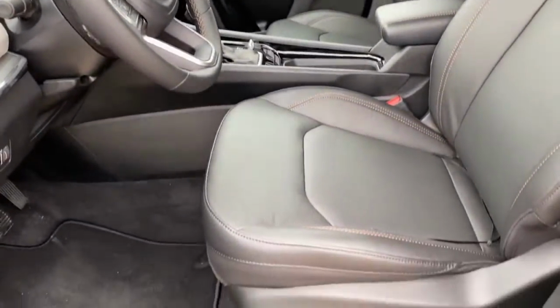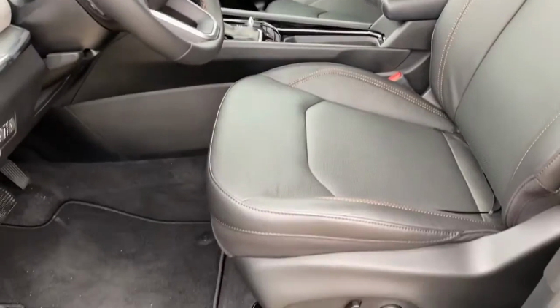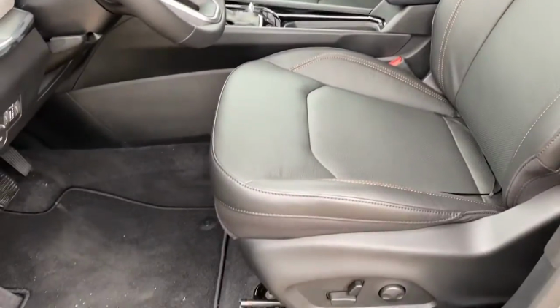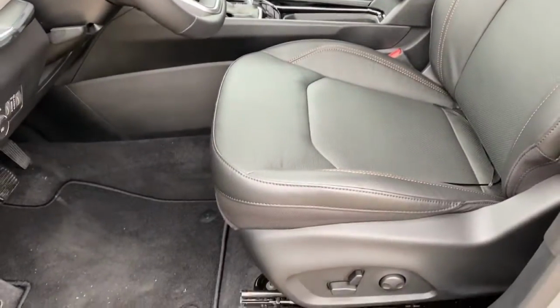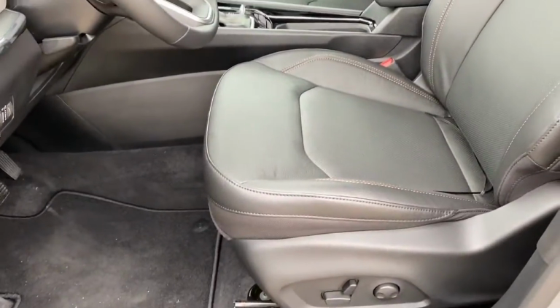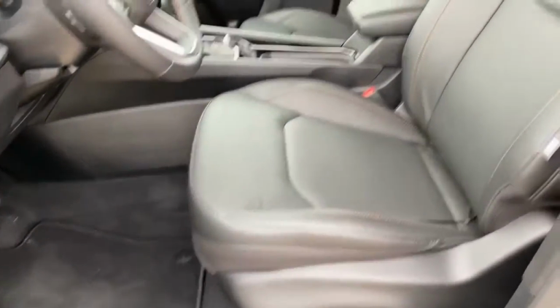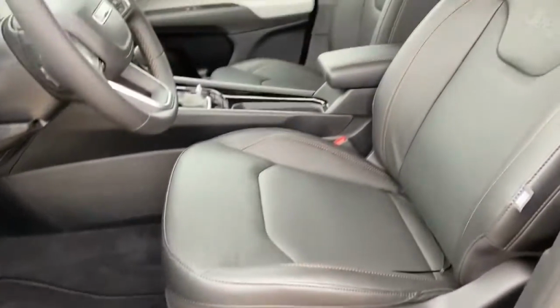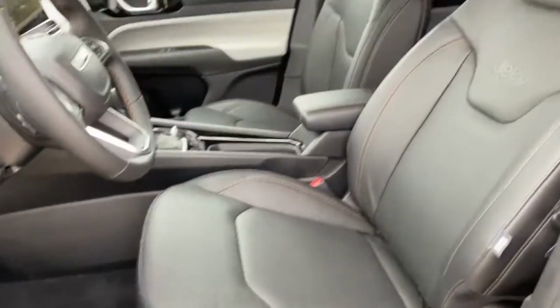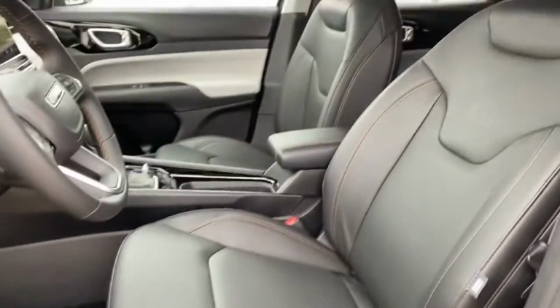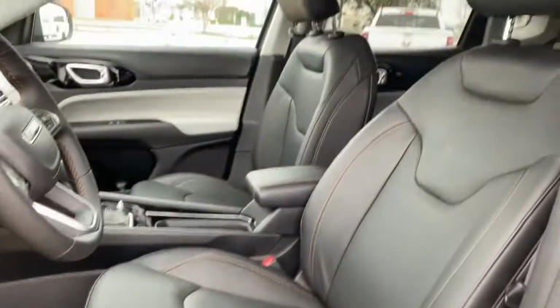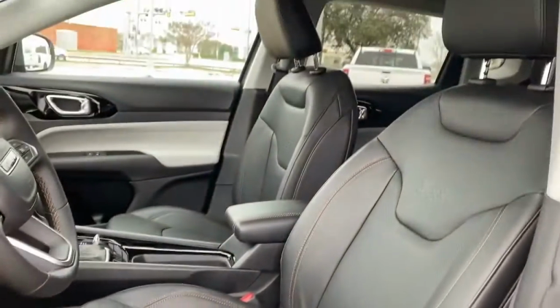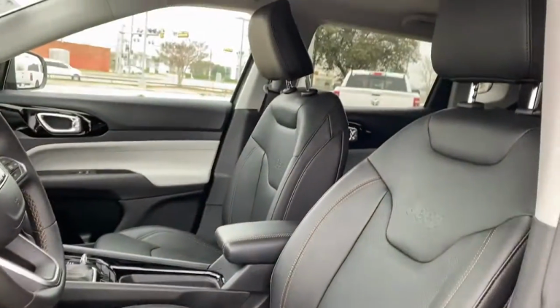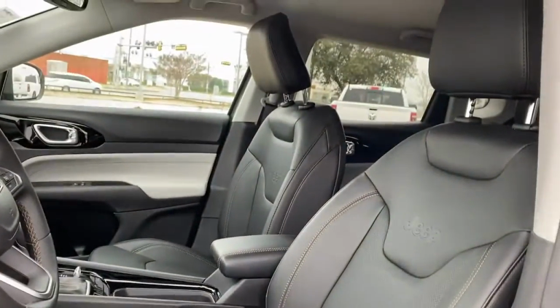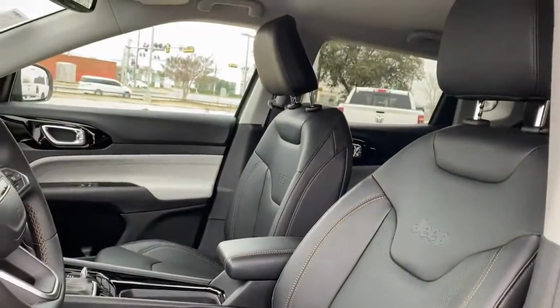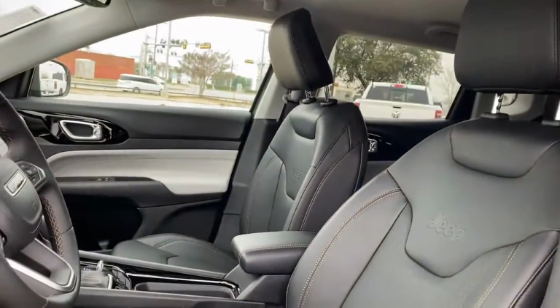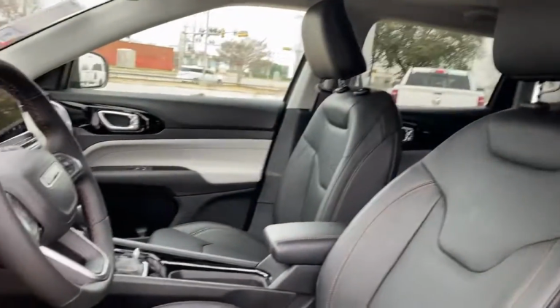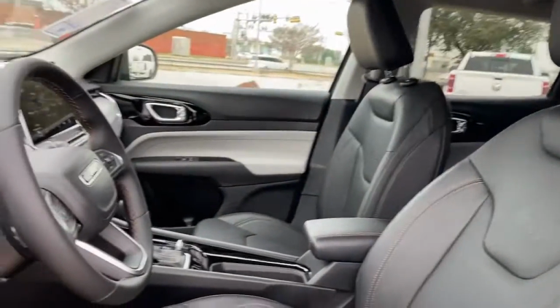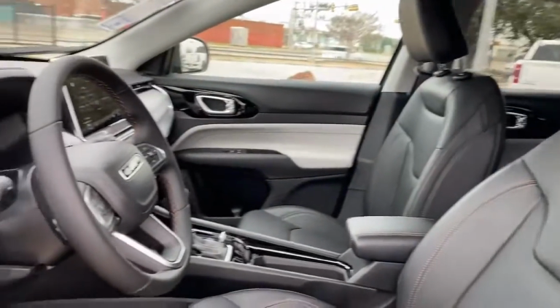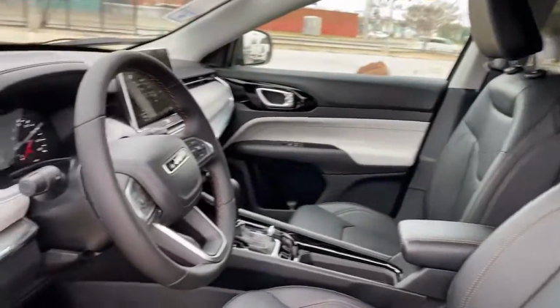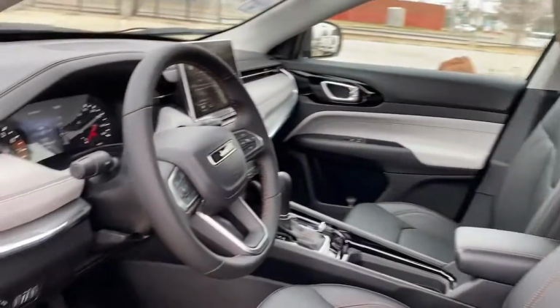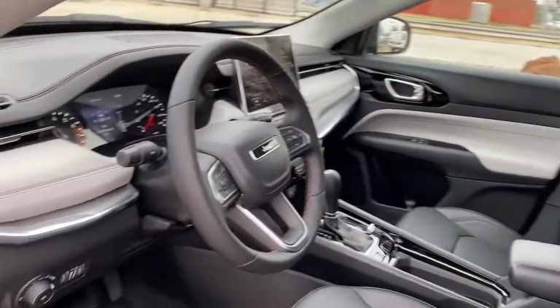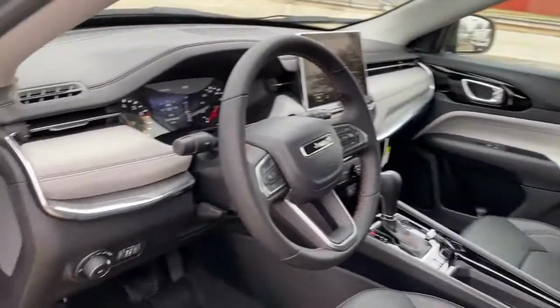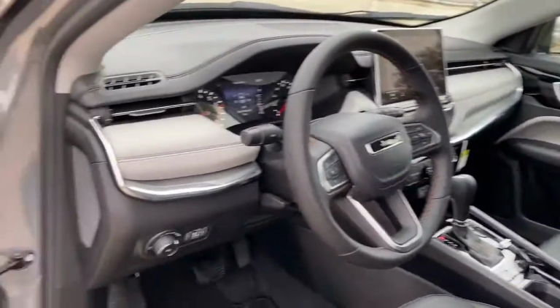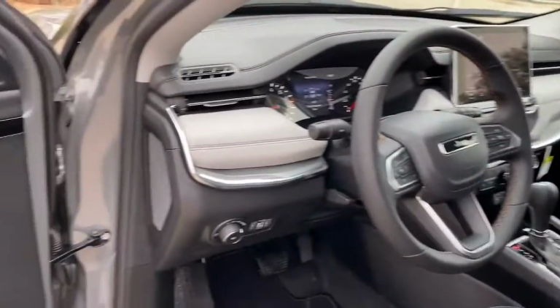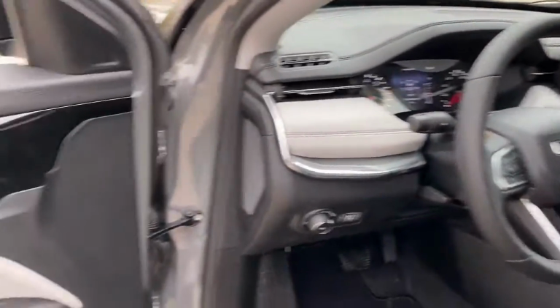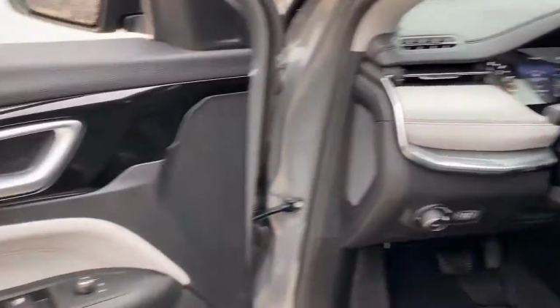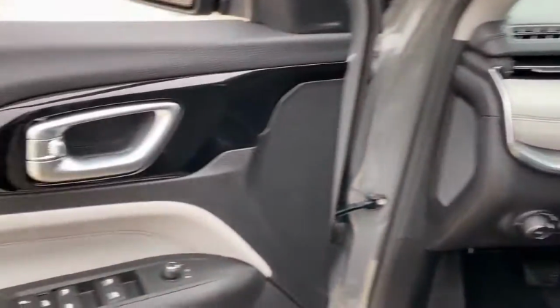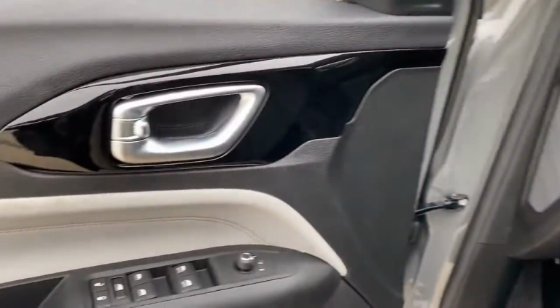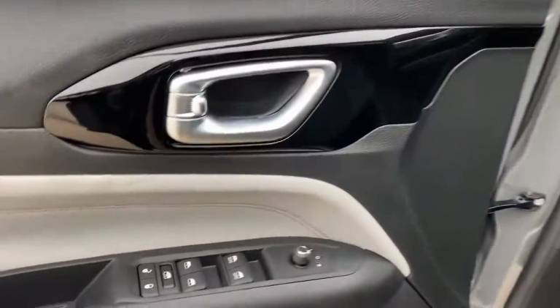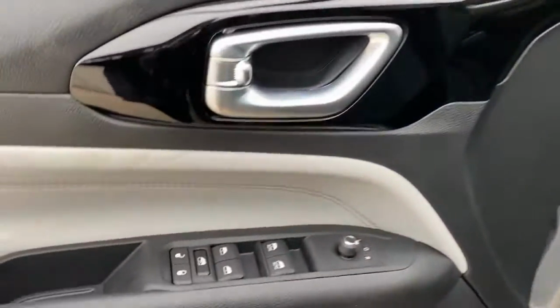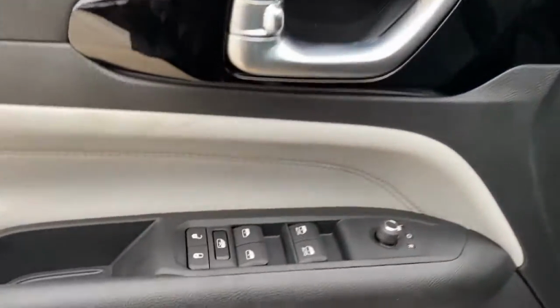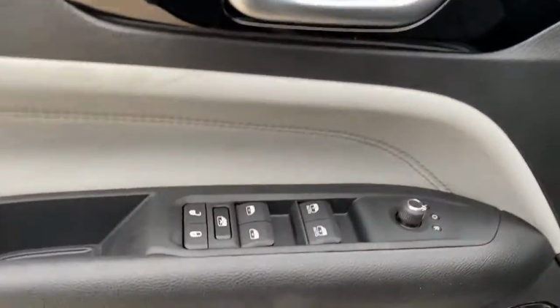It's a sophisticated beauty with bookish smarts. It's the Compass. Come in and drive it.